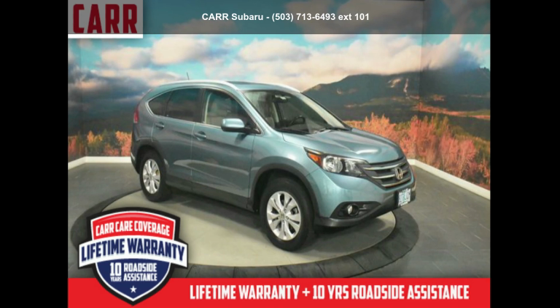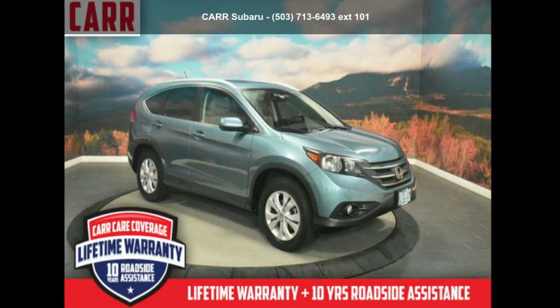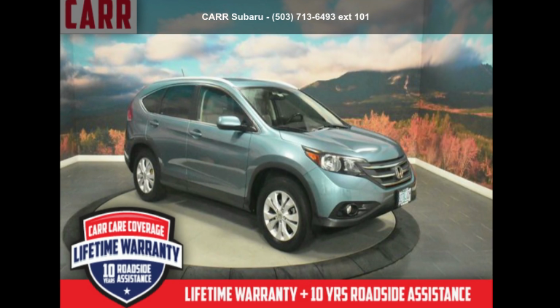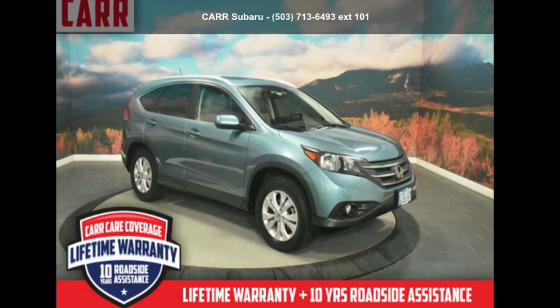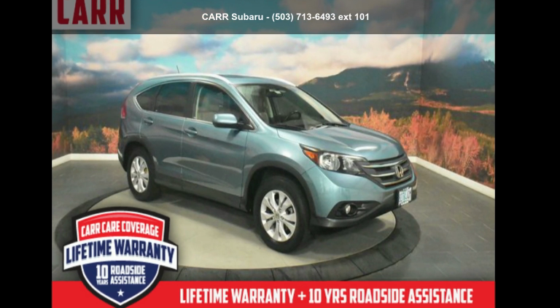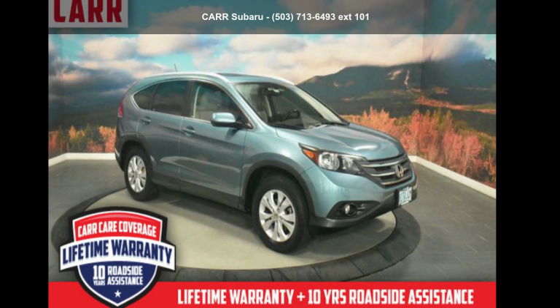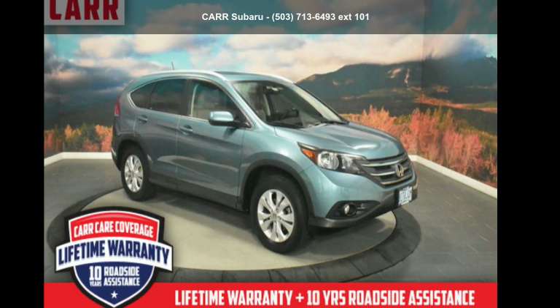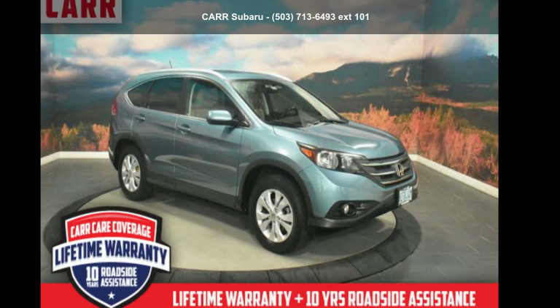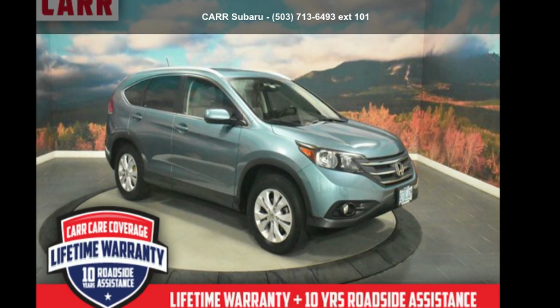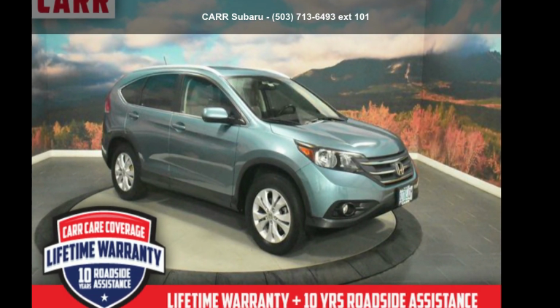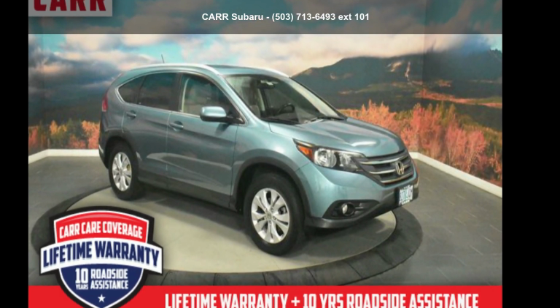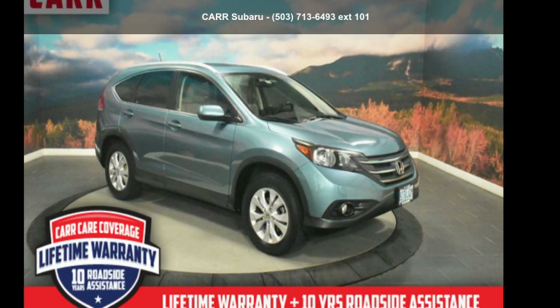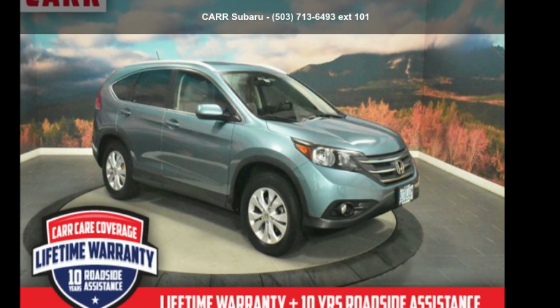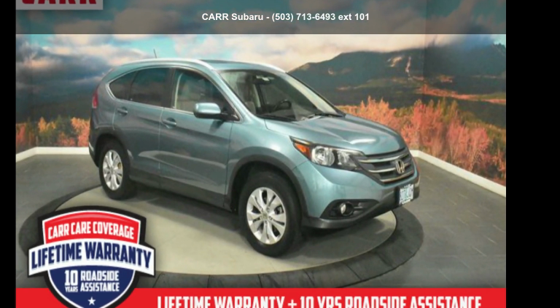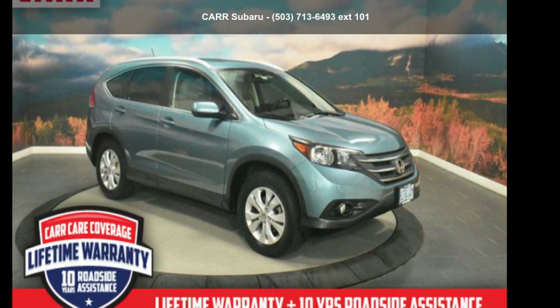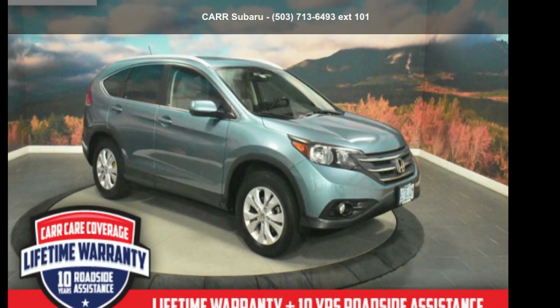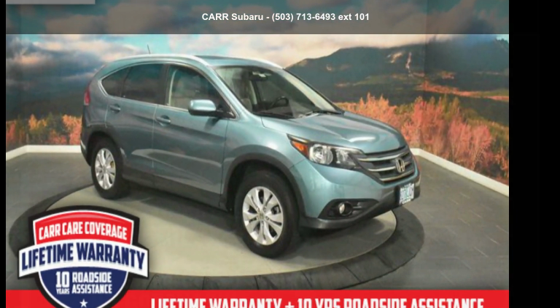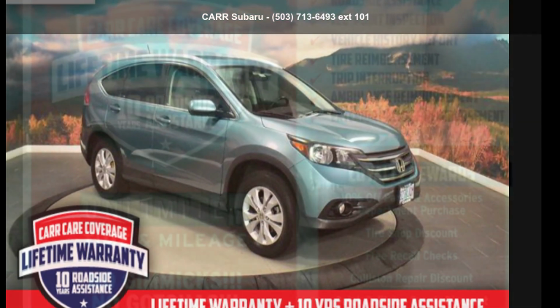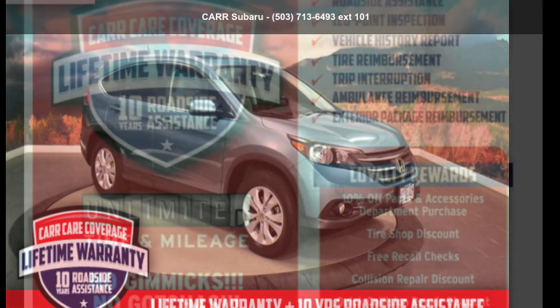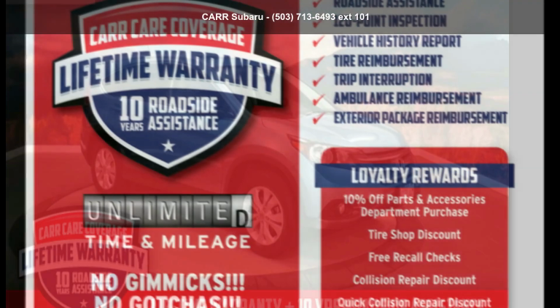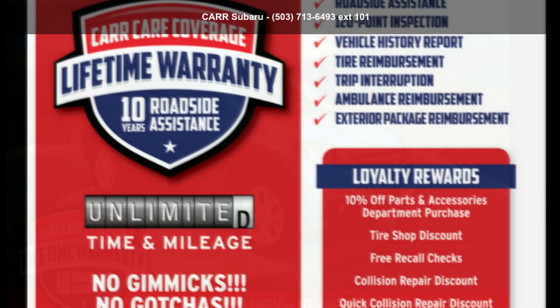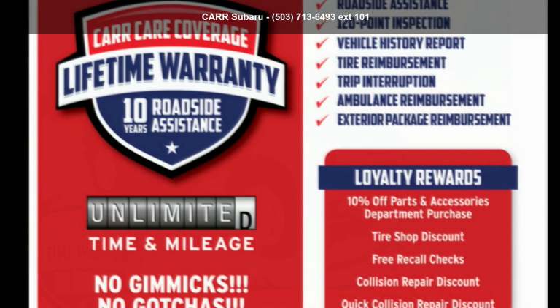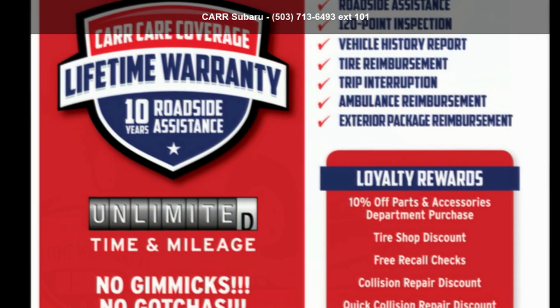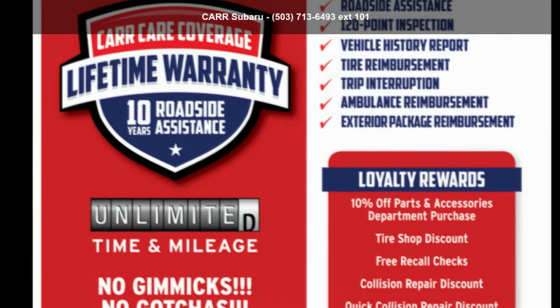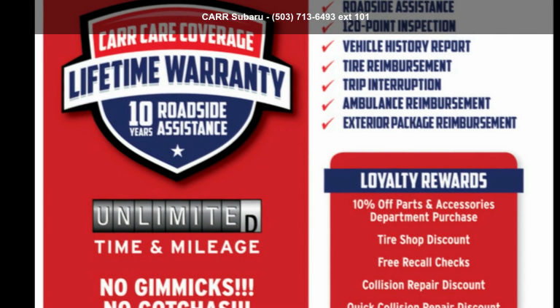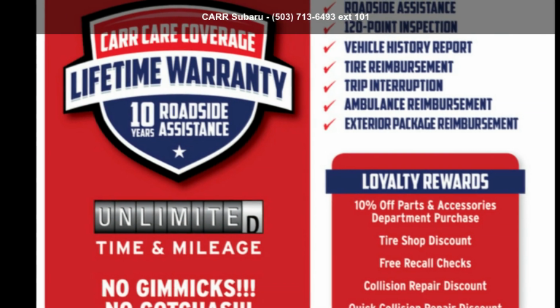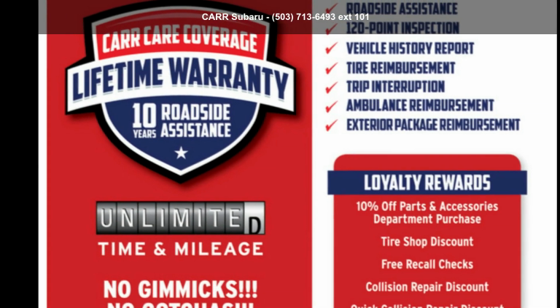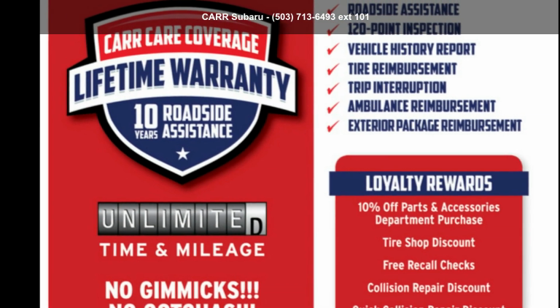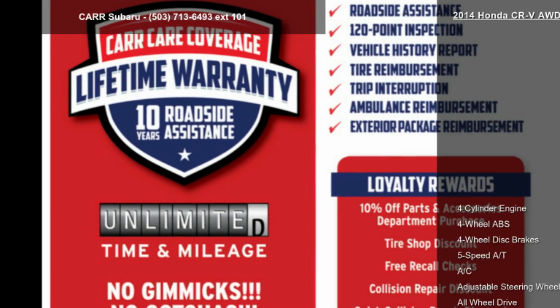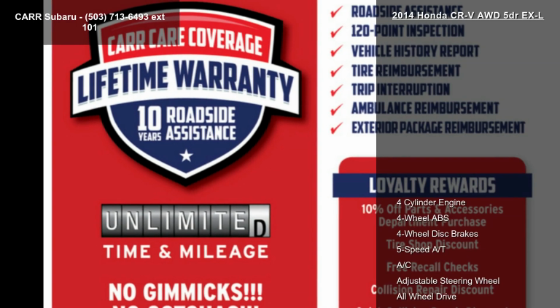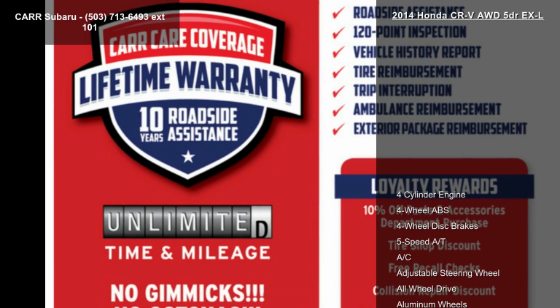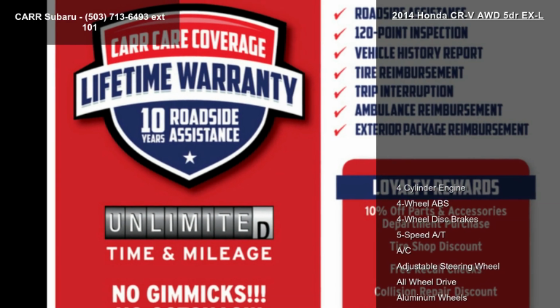Presenting the Honda 2014 CR-V 5-Door XL. If you are looking for a first-rate auto, this one could be yours today.